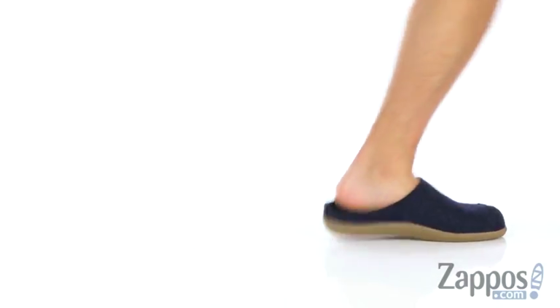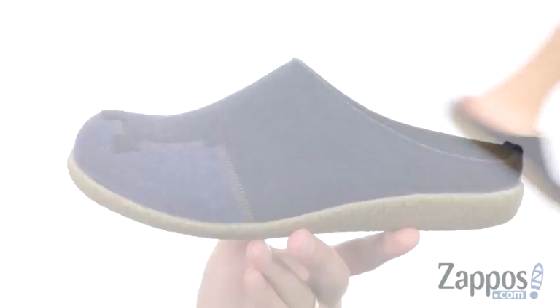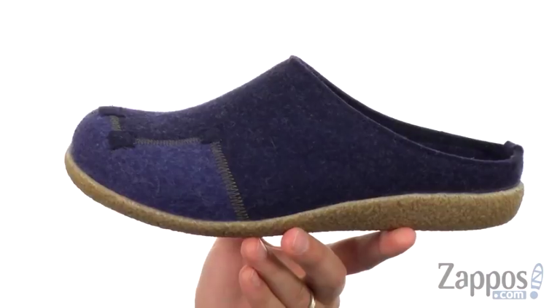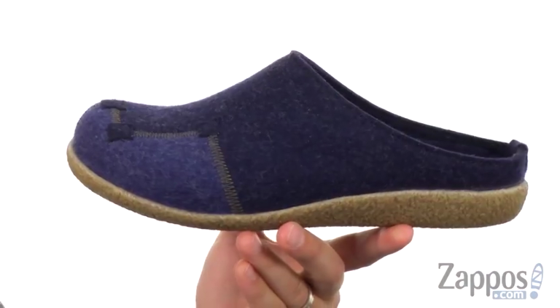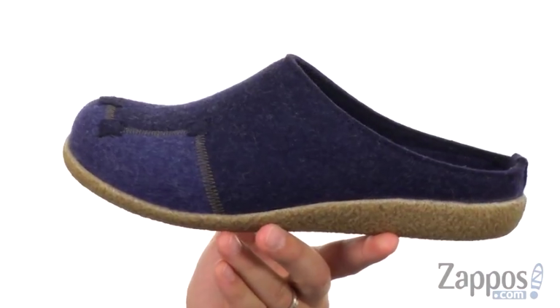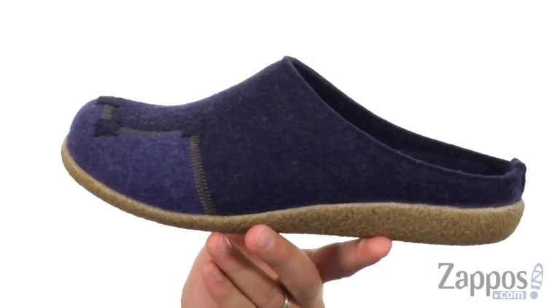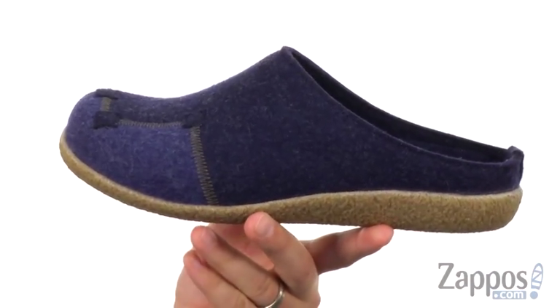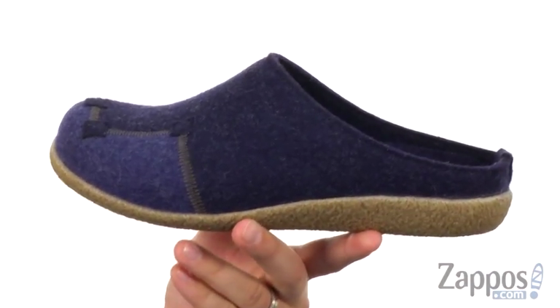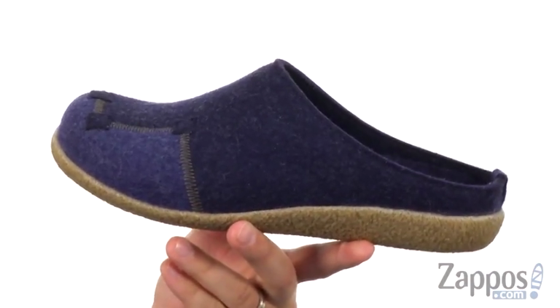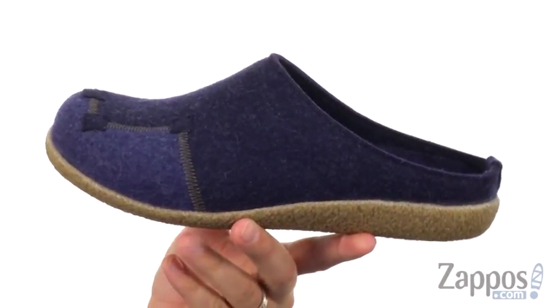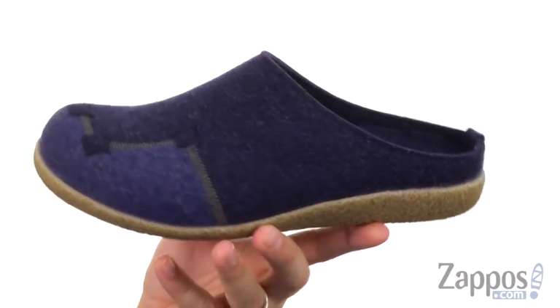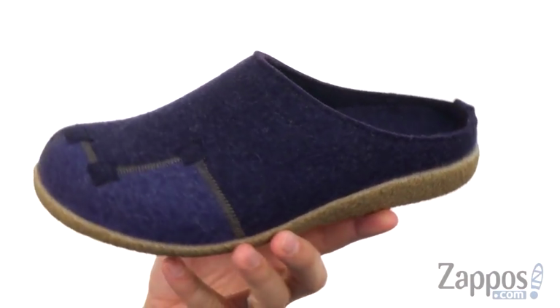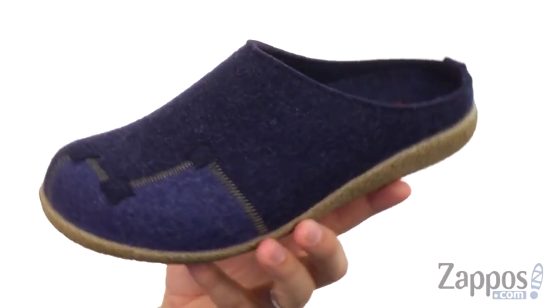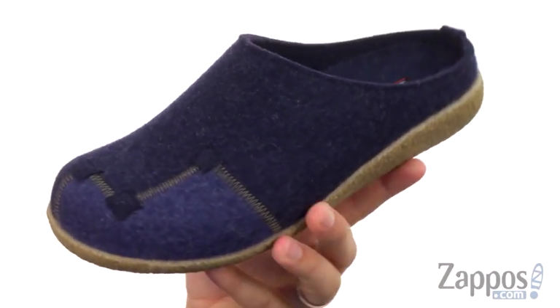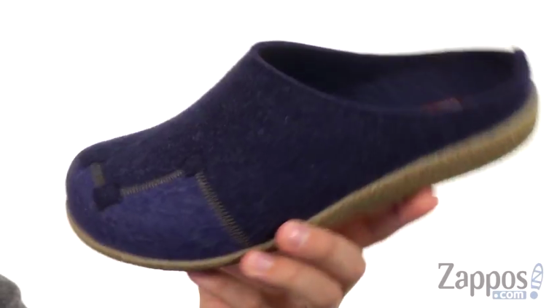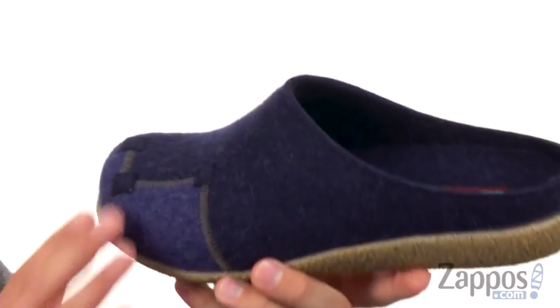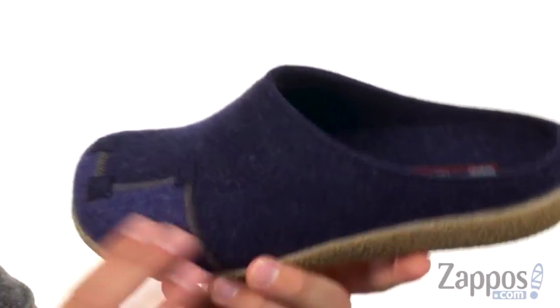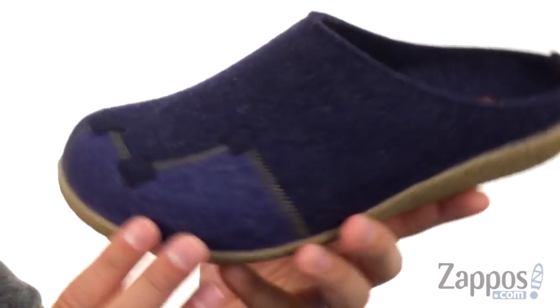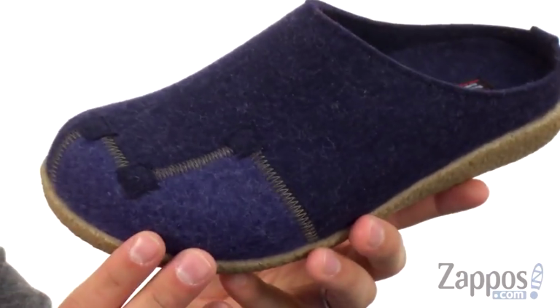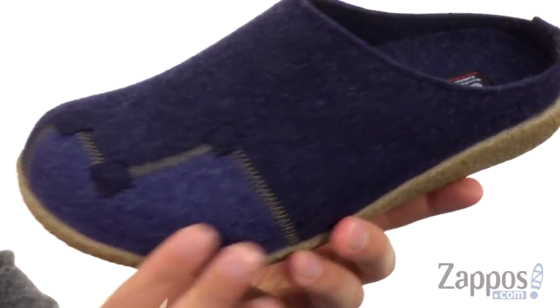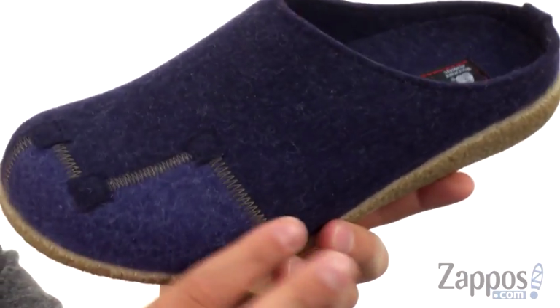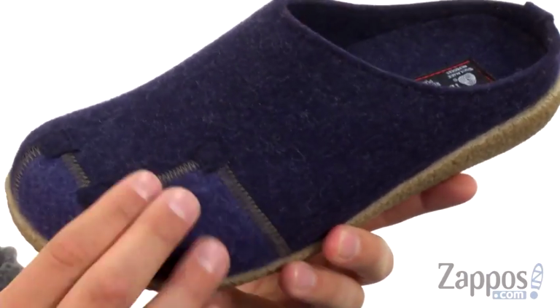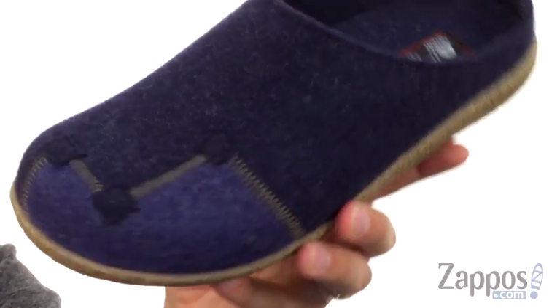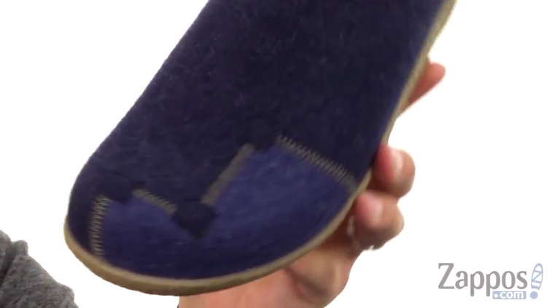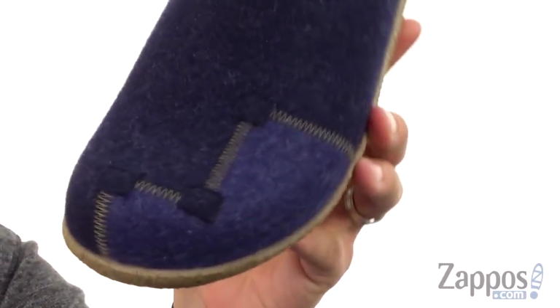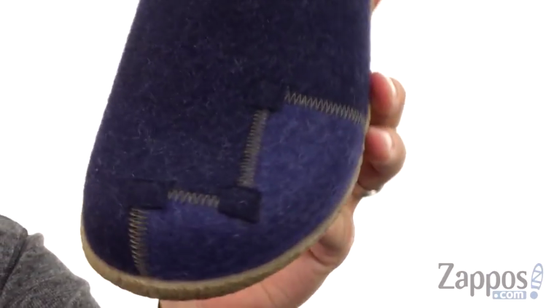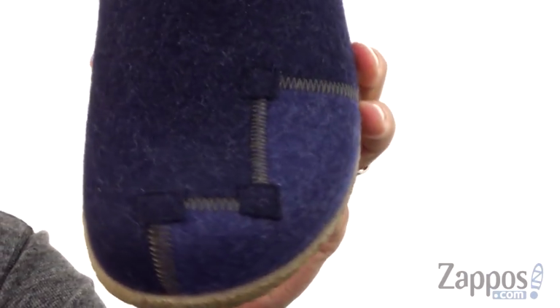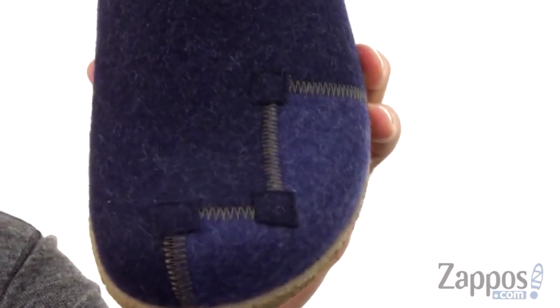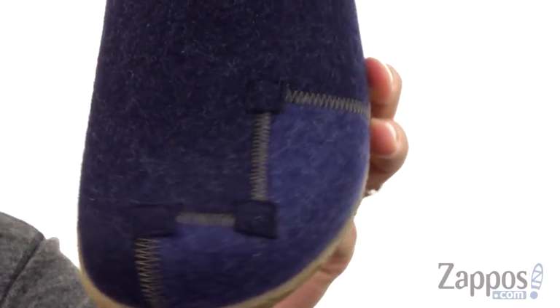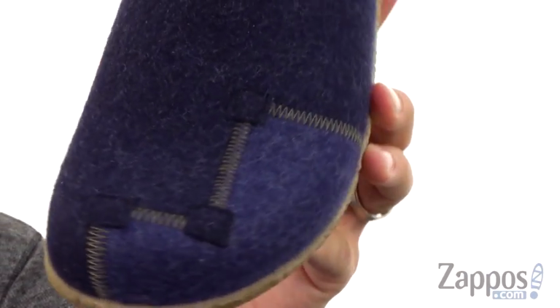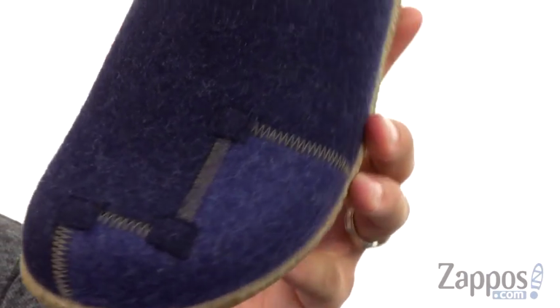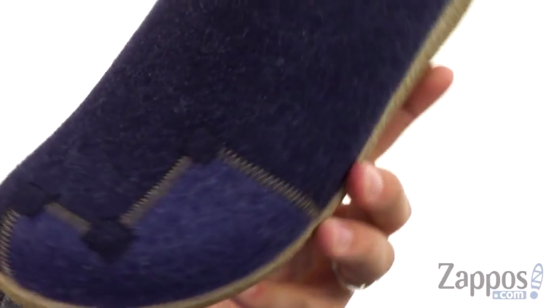These have that wool felt upper with really nice stitch detailing throughout. It gives you that really awesome kind of look there.